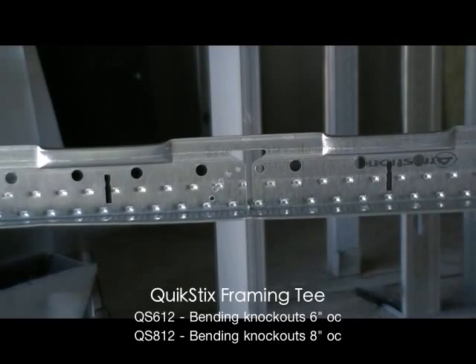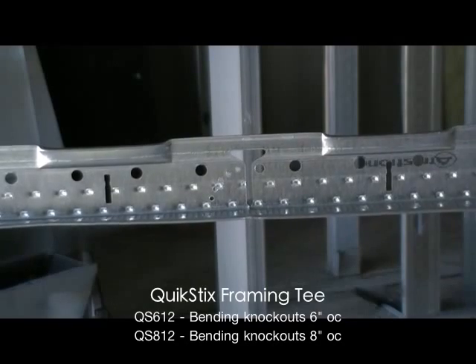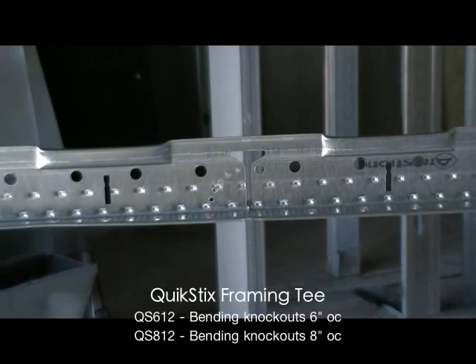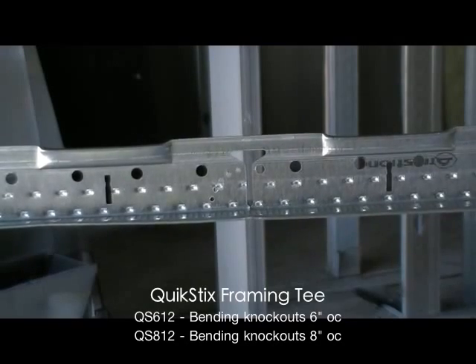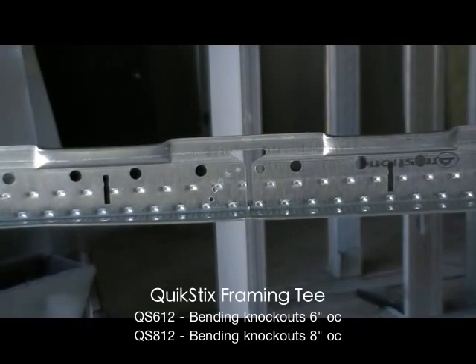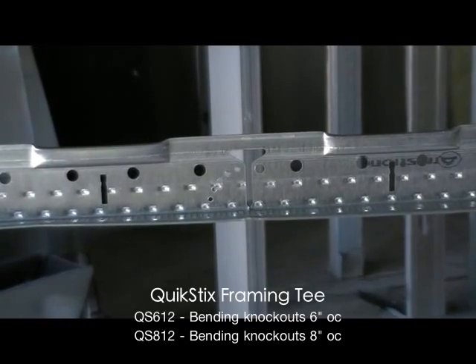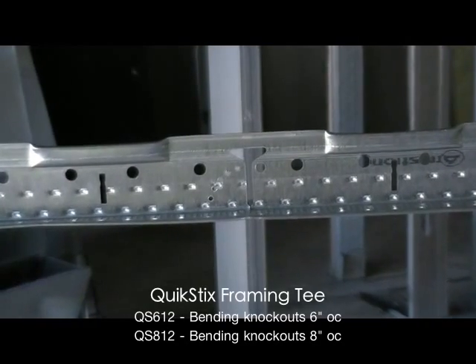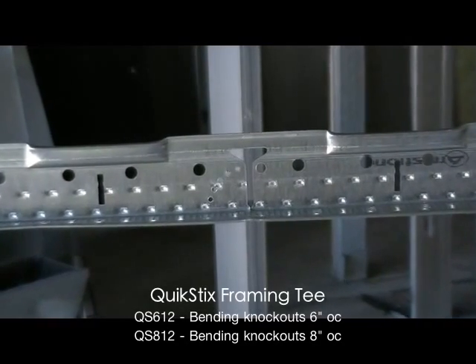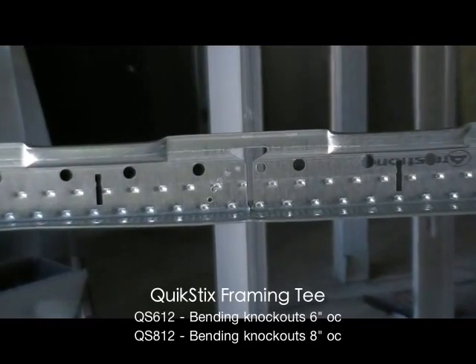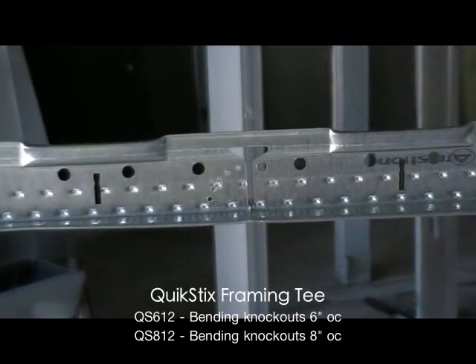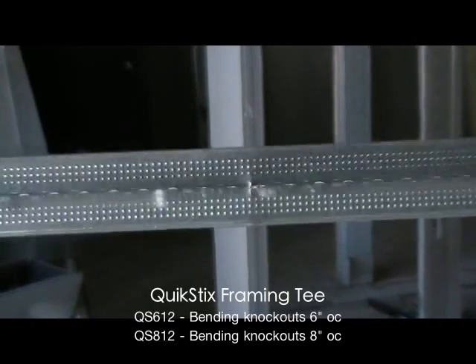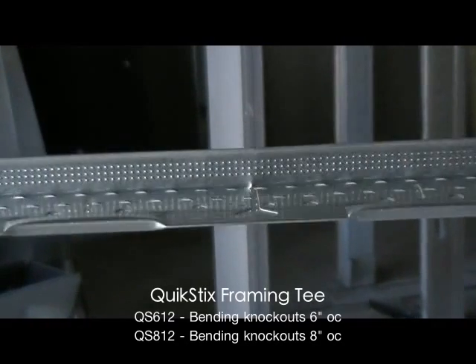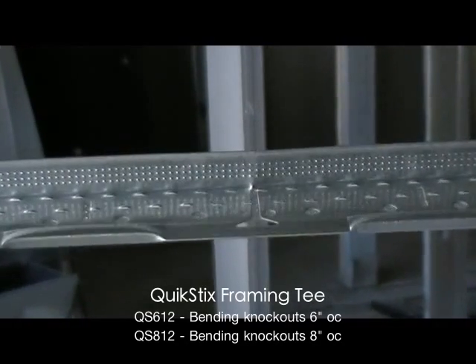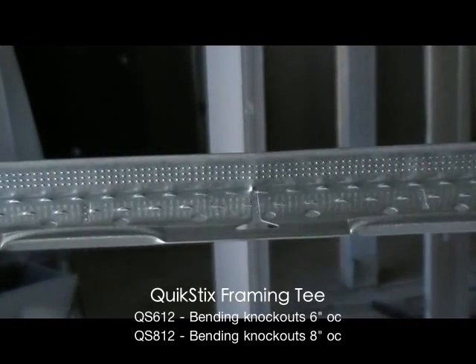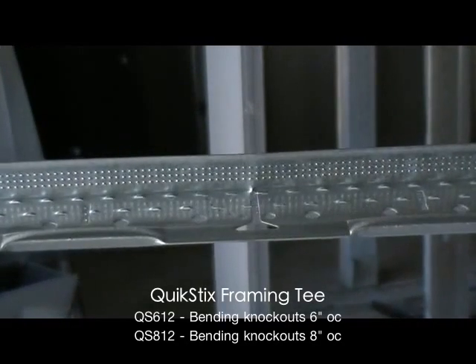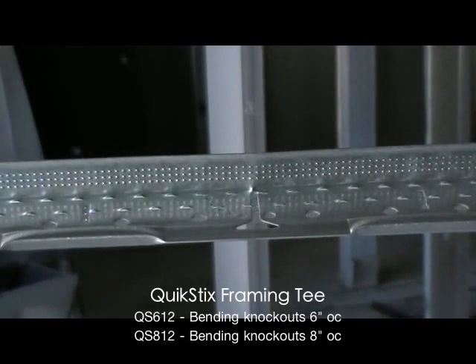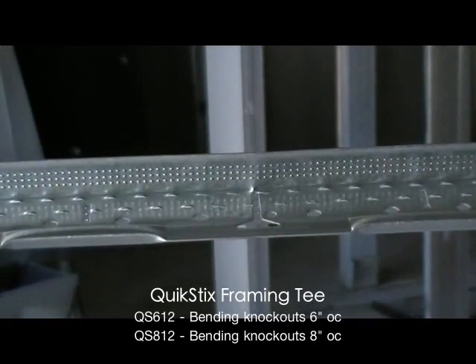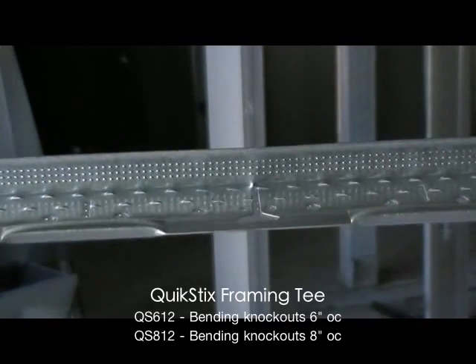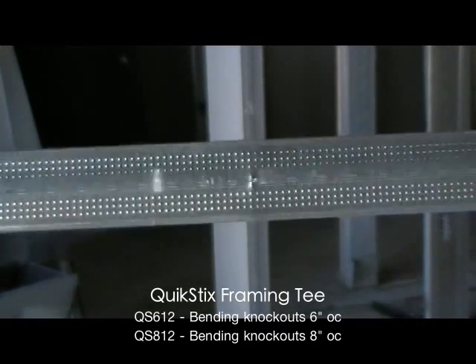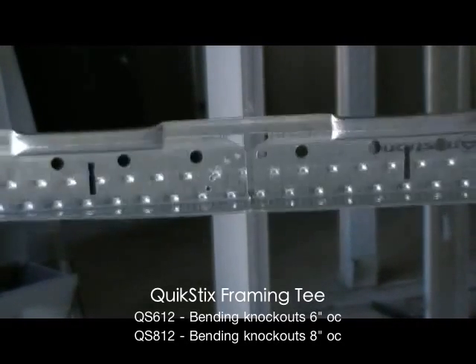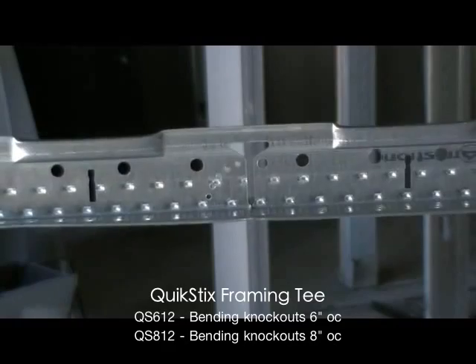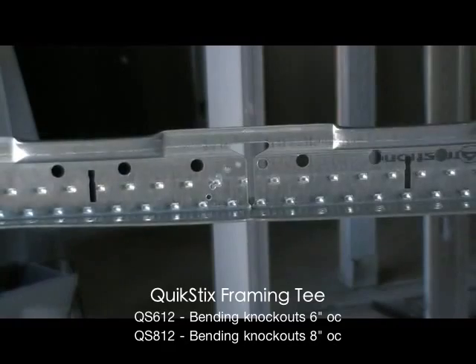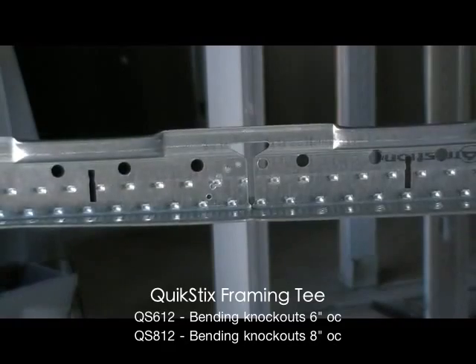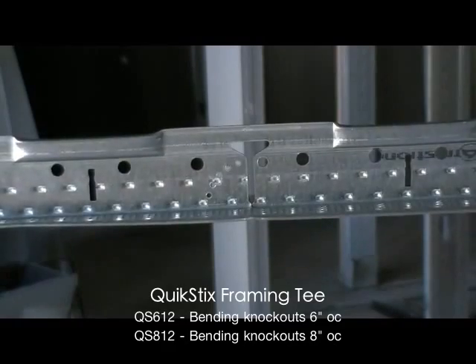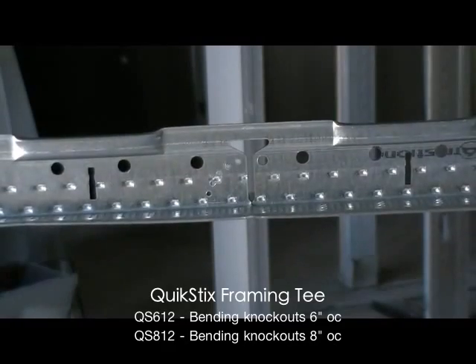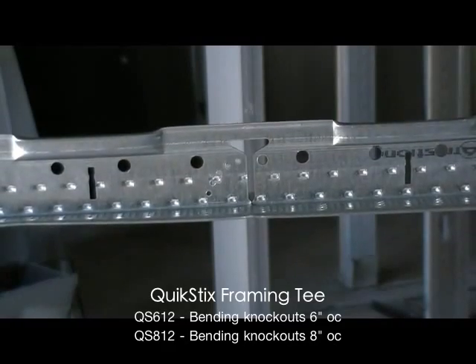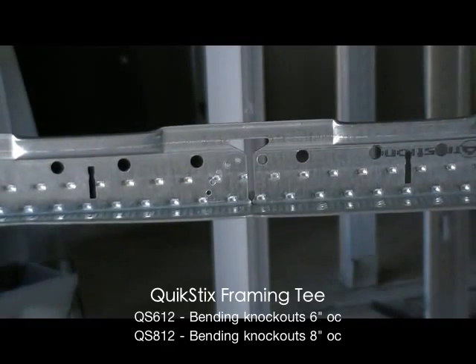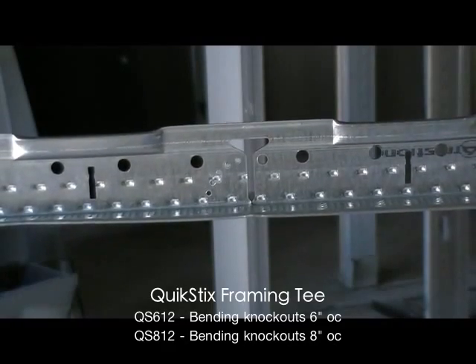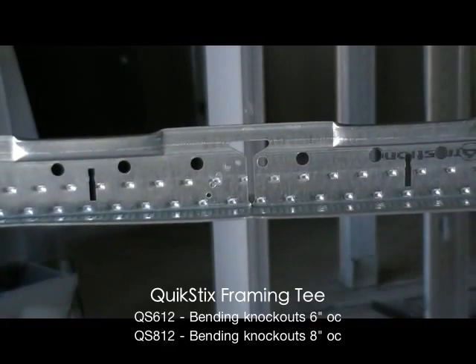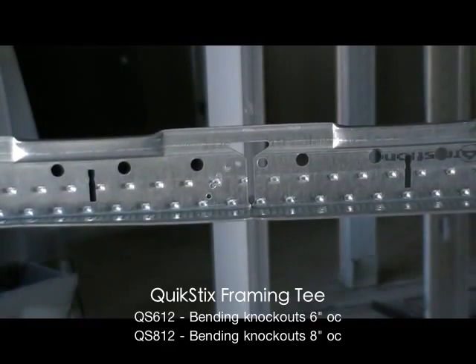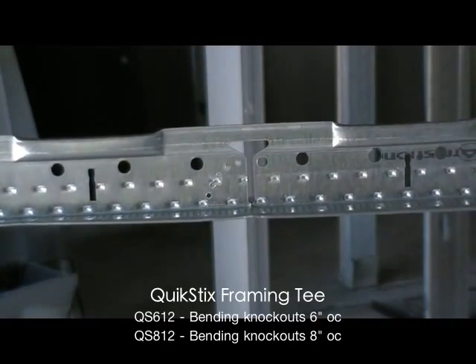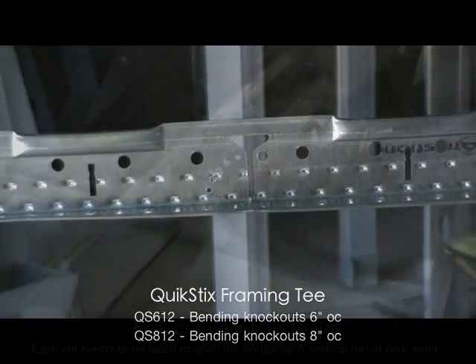The unique golf tee shaped knockout and the adjacent arc of holes are what make Quick Sticks work.